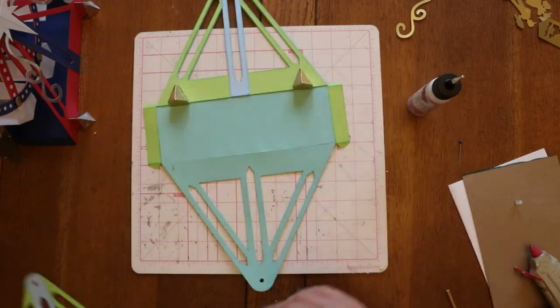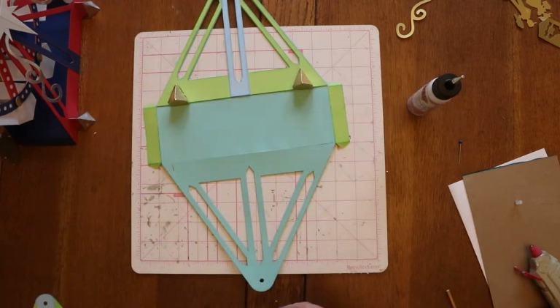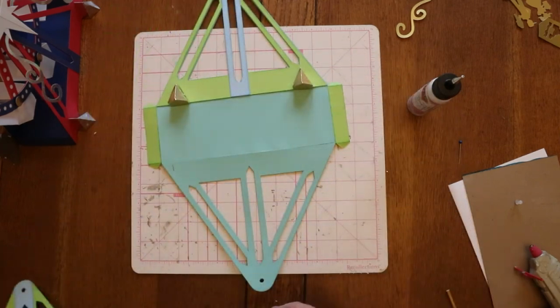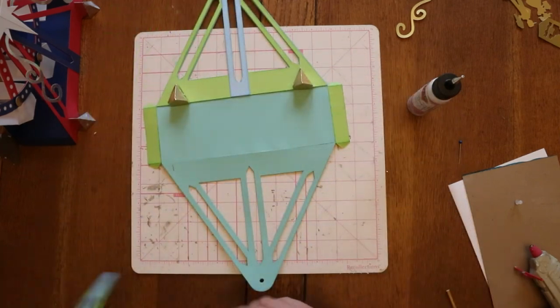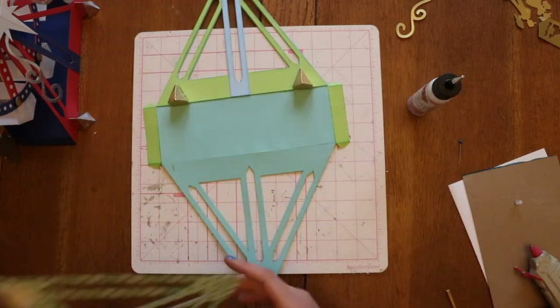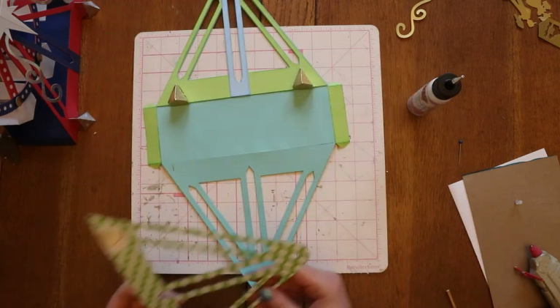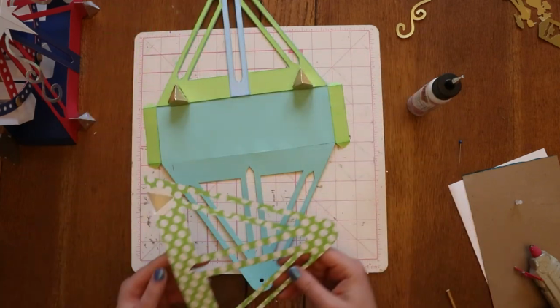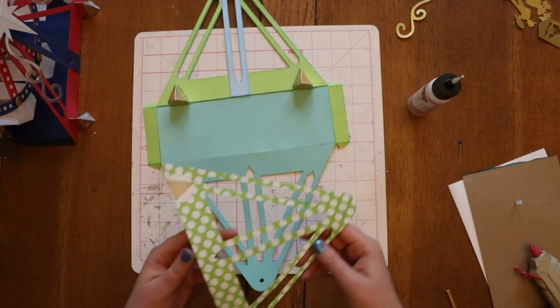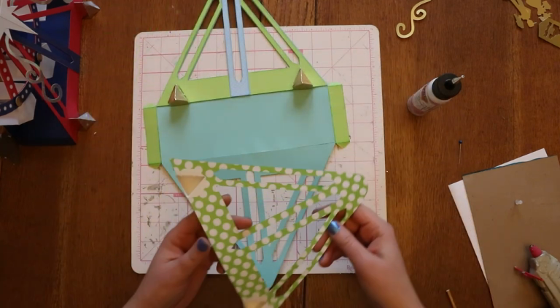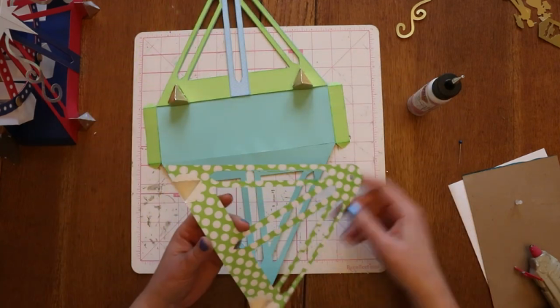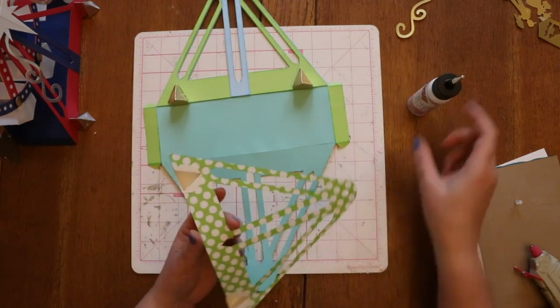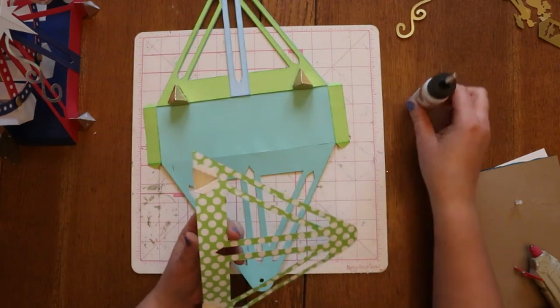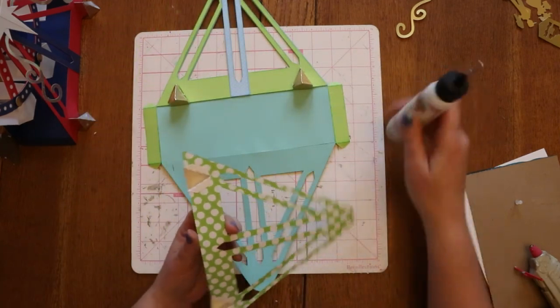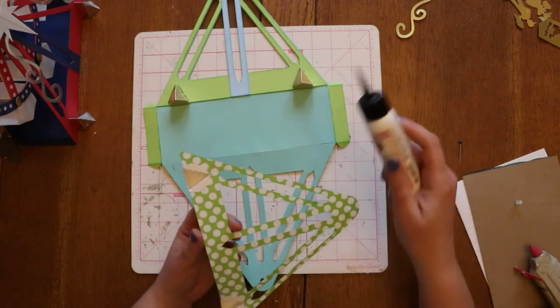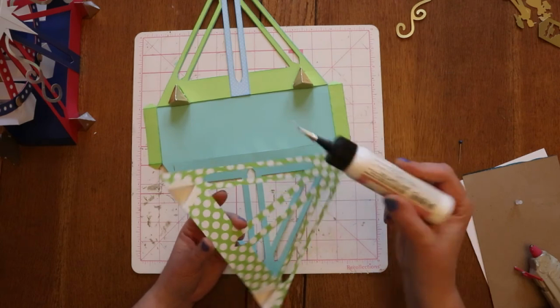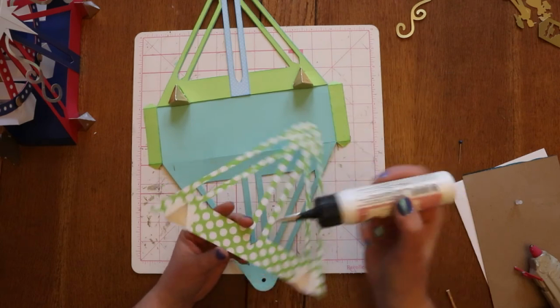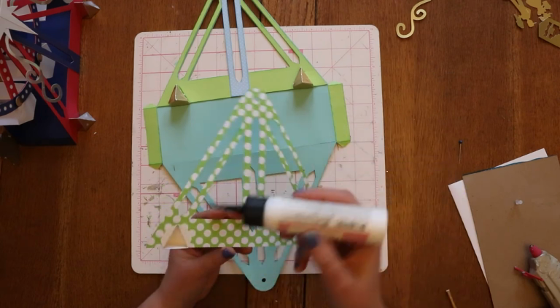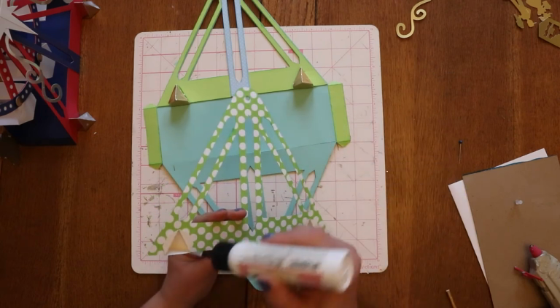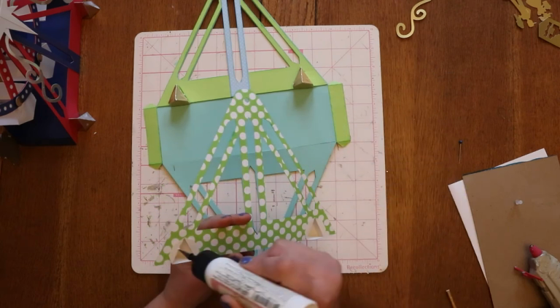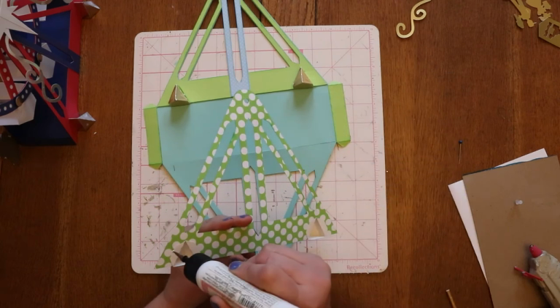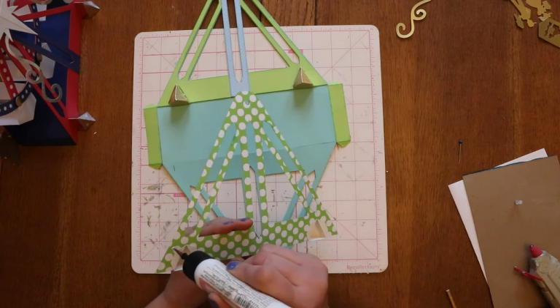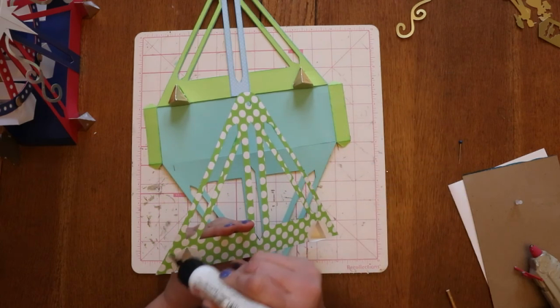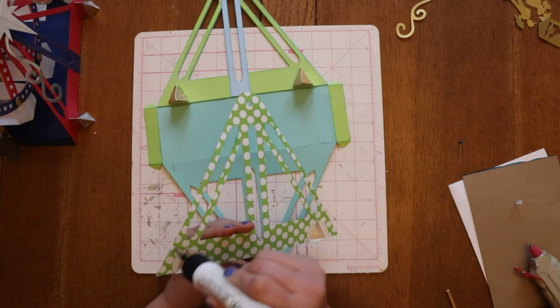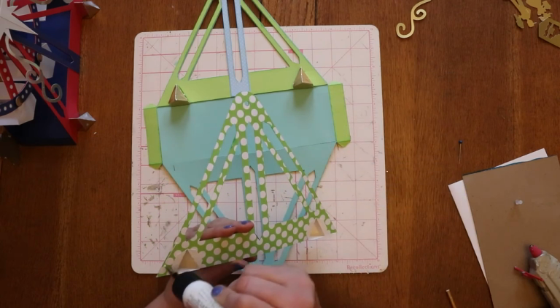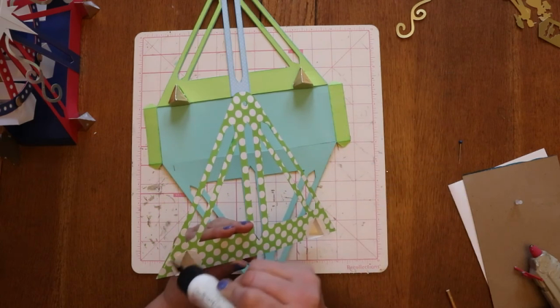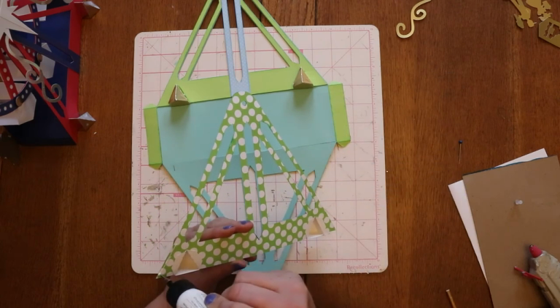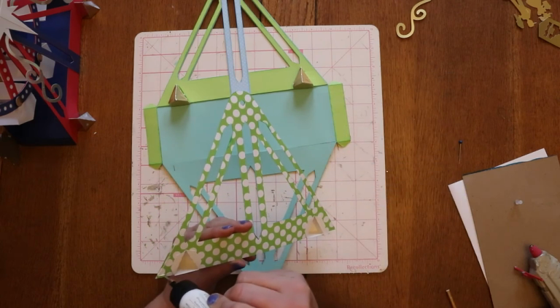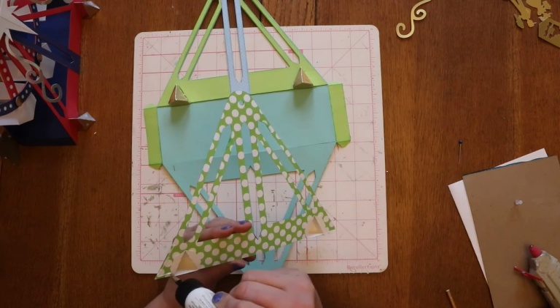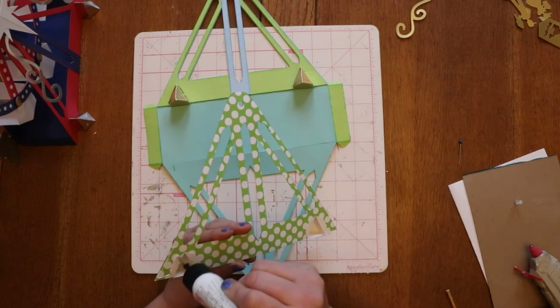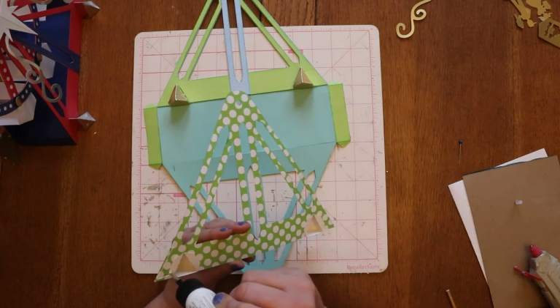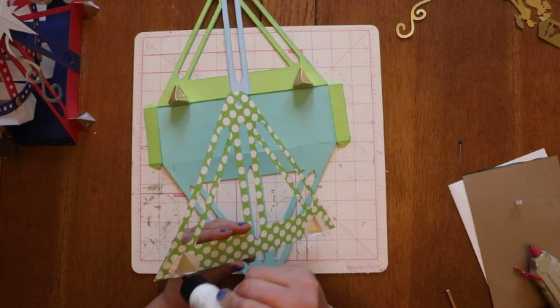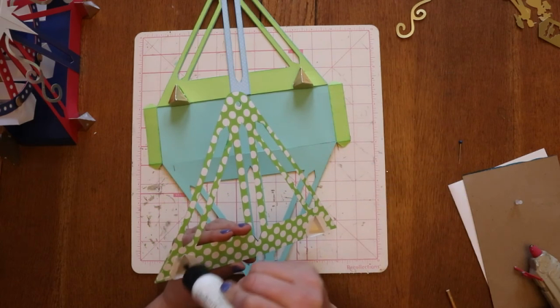The feet will give a little stability from side to side so the Ferris wheel is a little less likely to tip over.